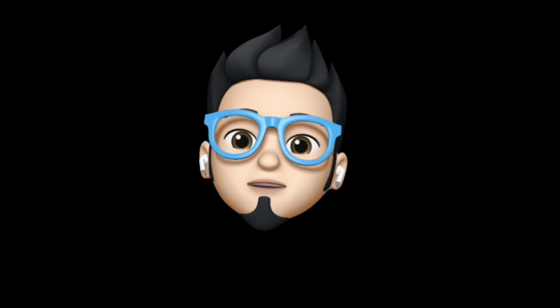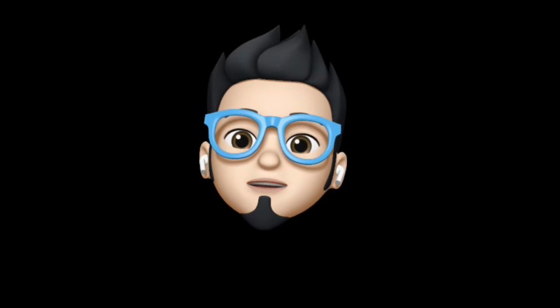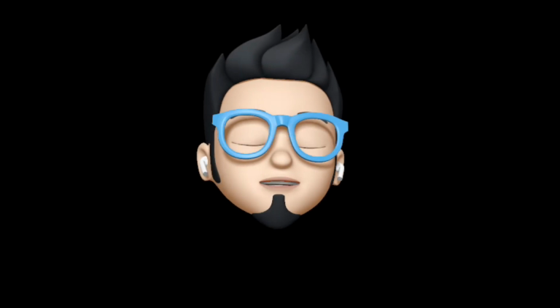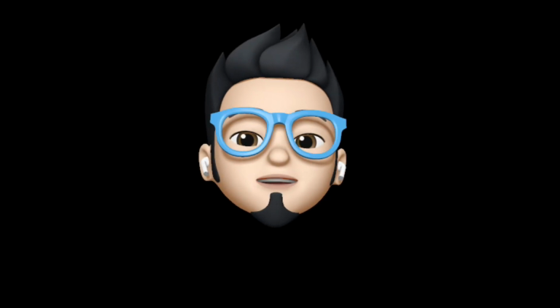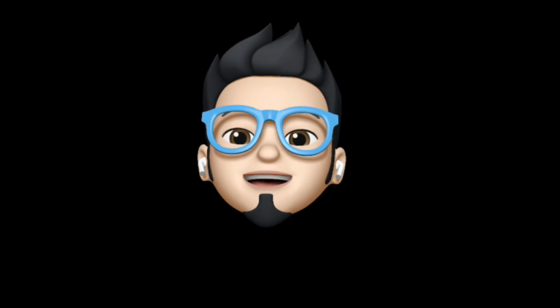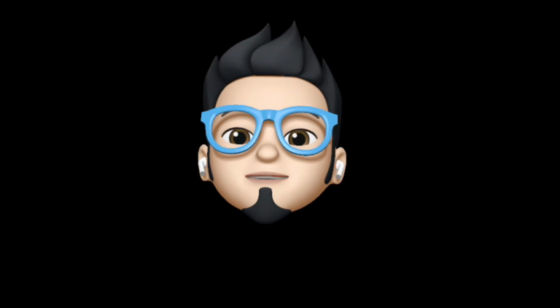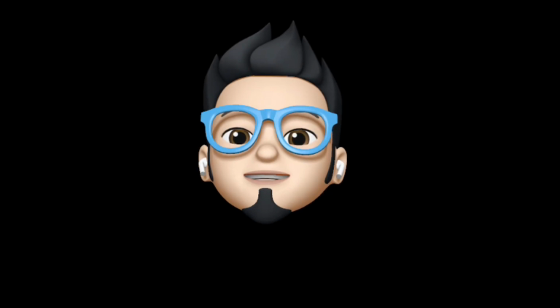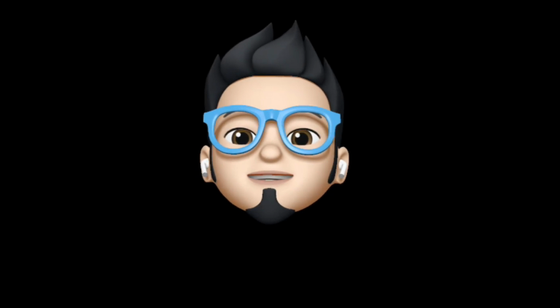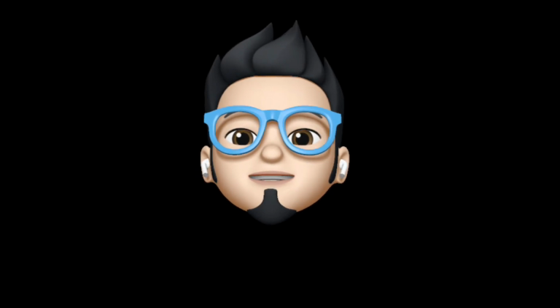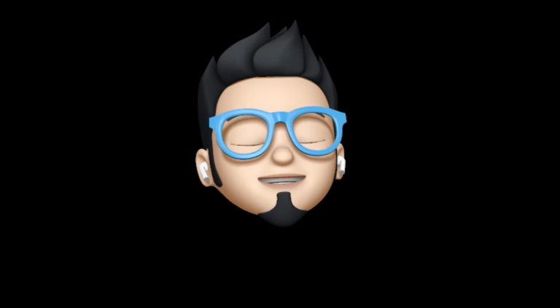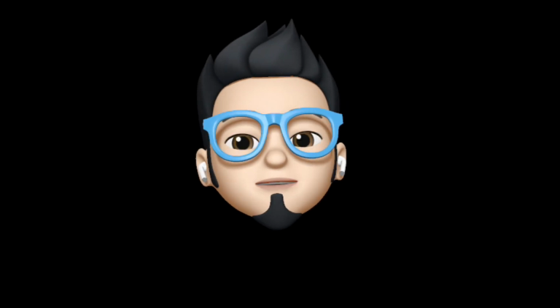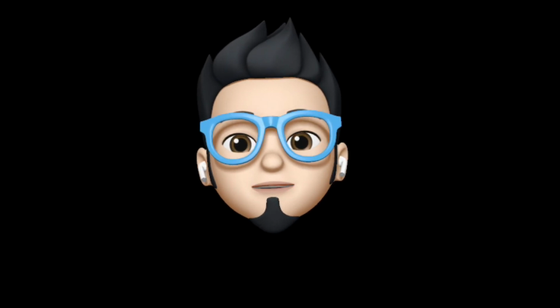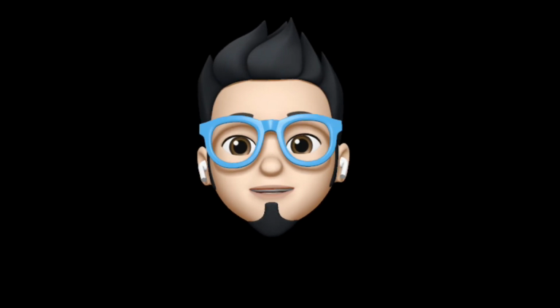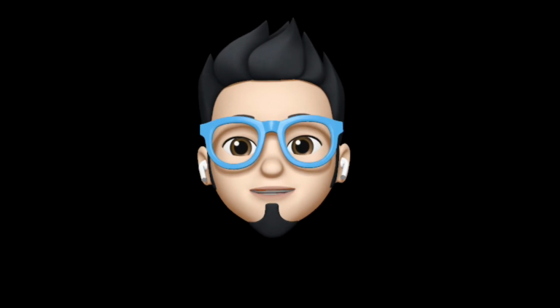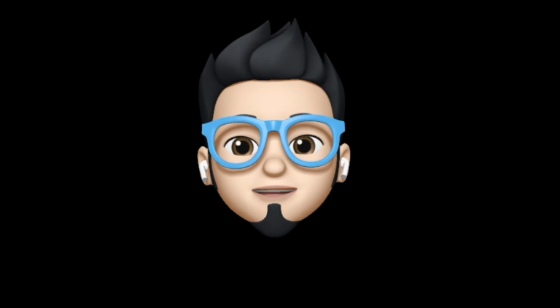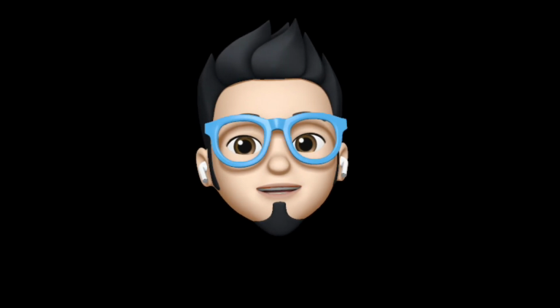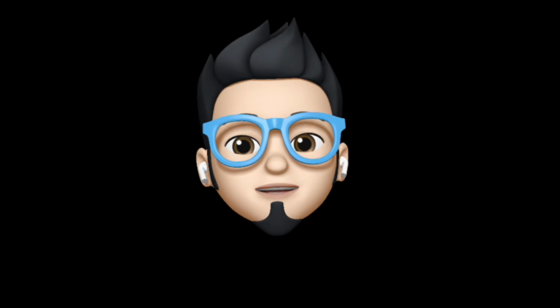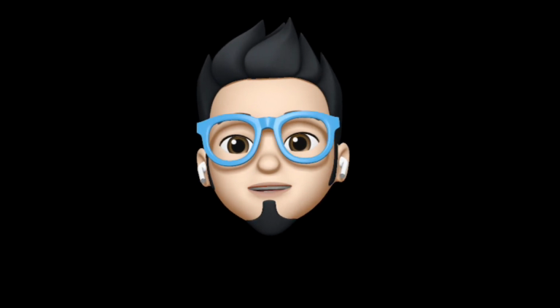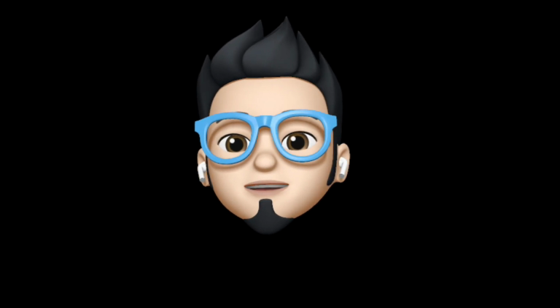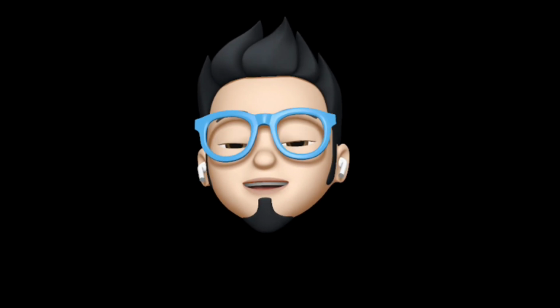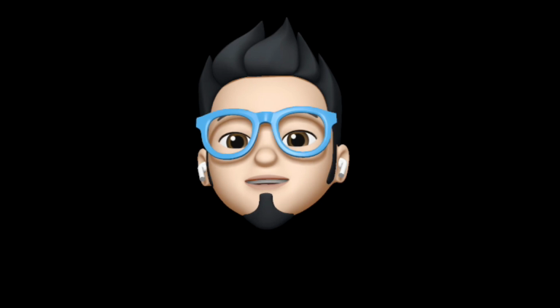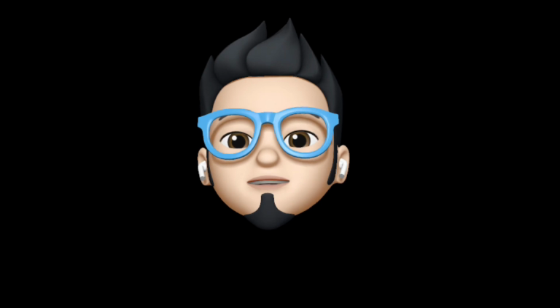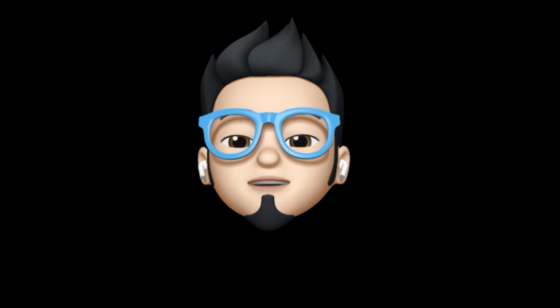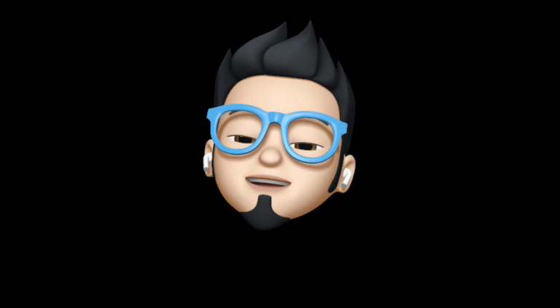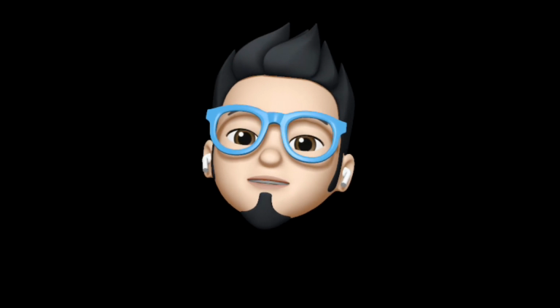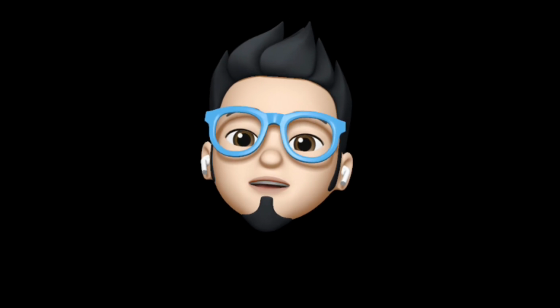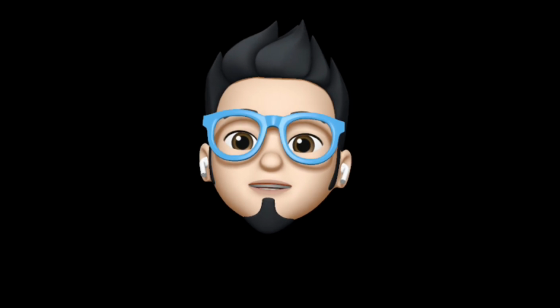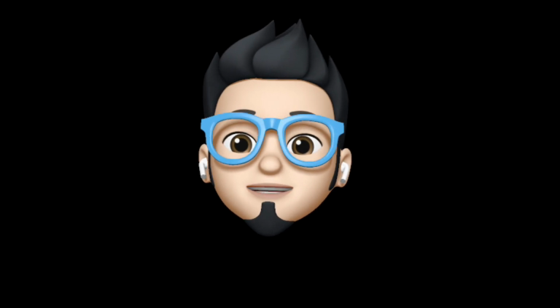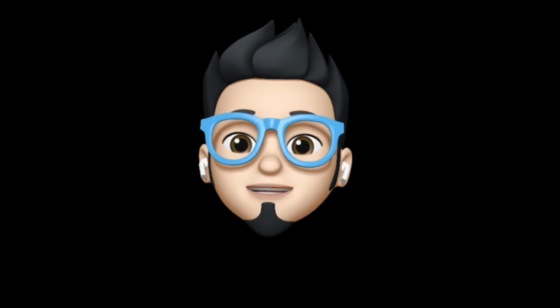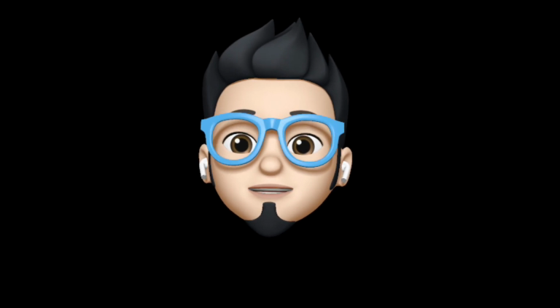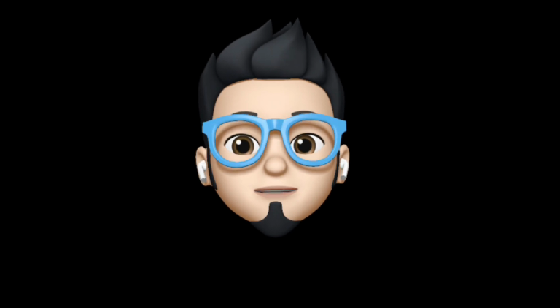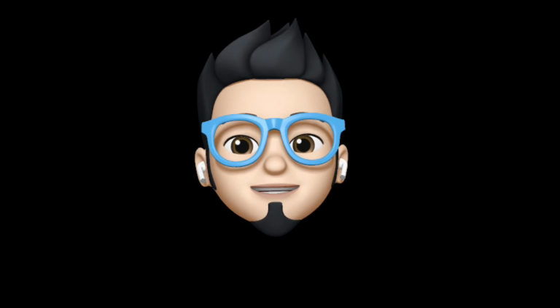So with that being said, this is AppleBuff signing off. Catch you in the next one. Till then, peace.